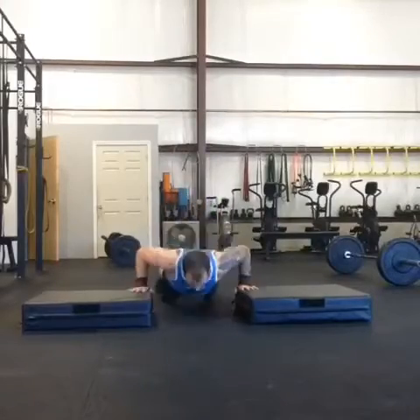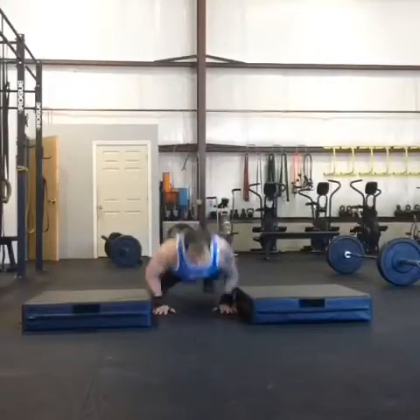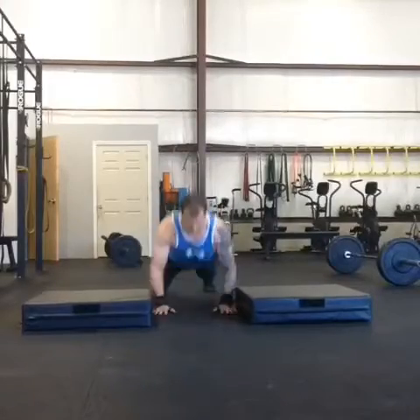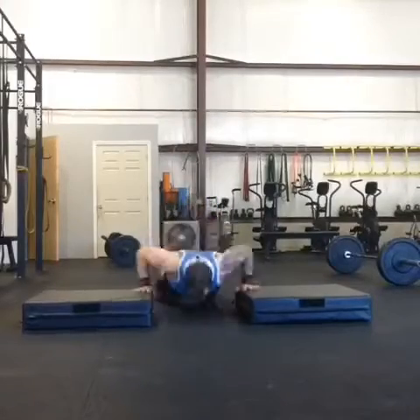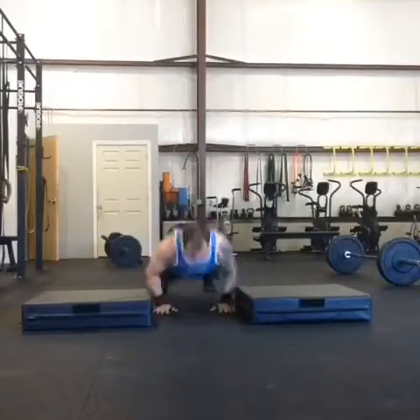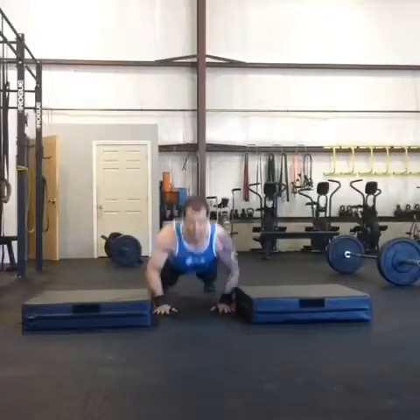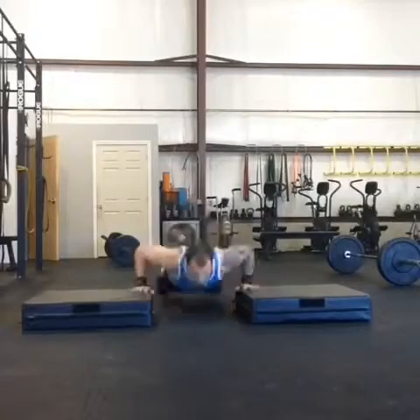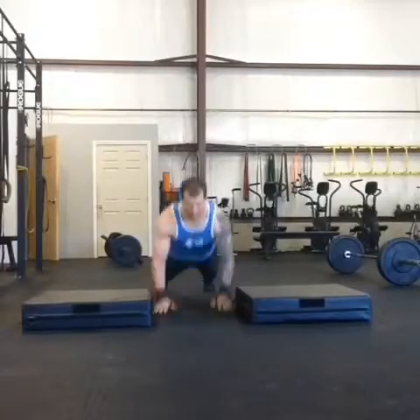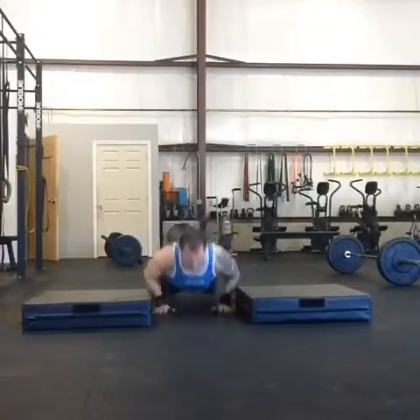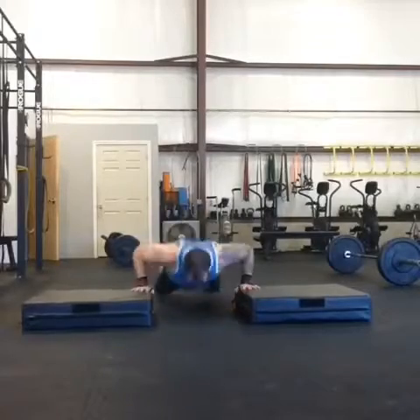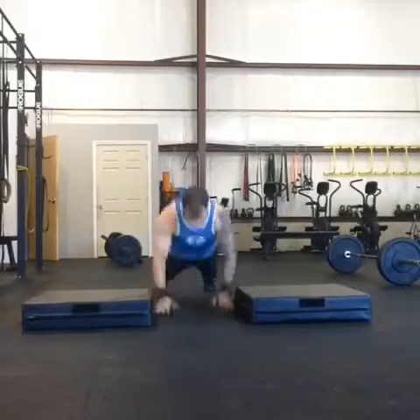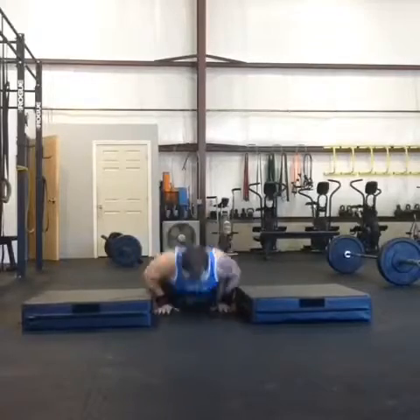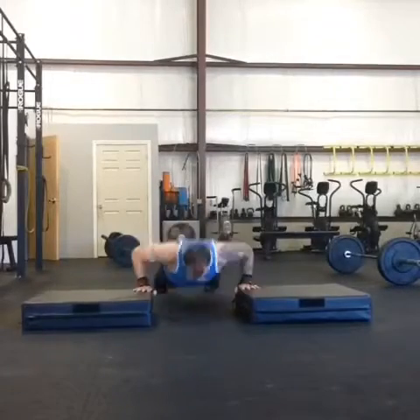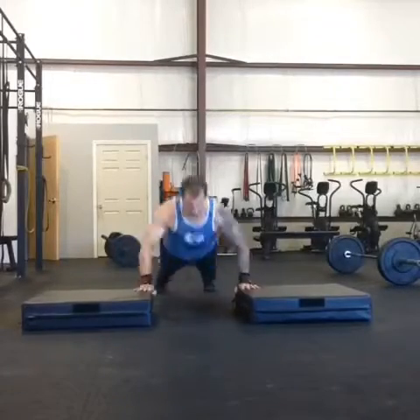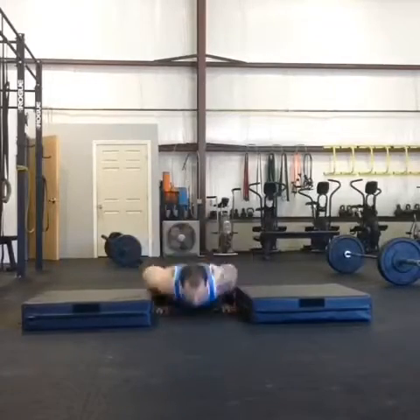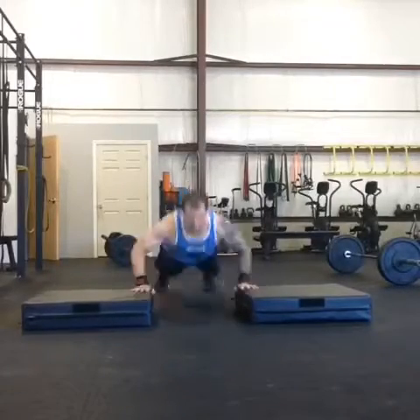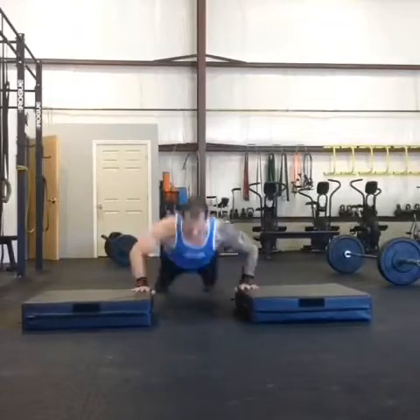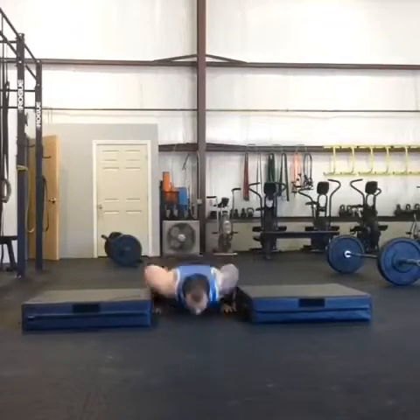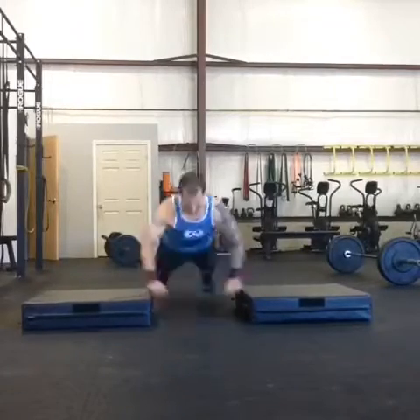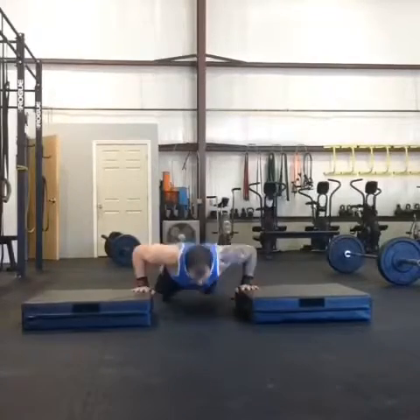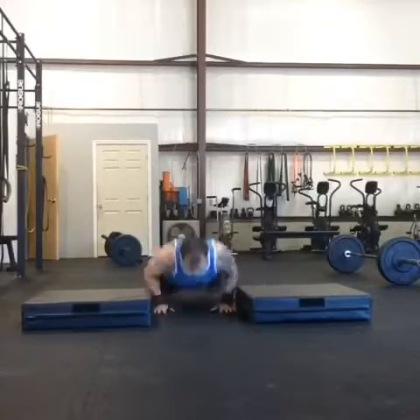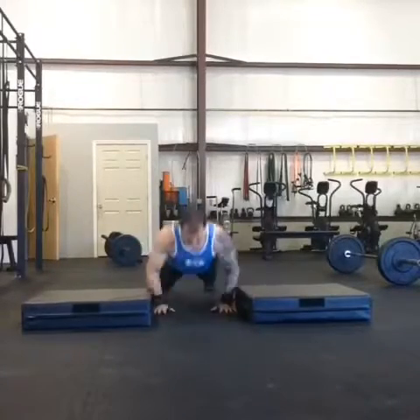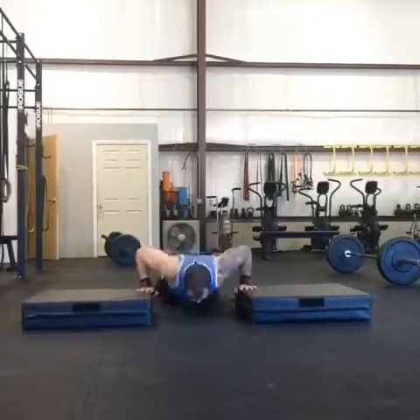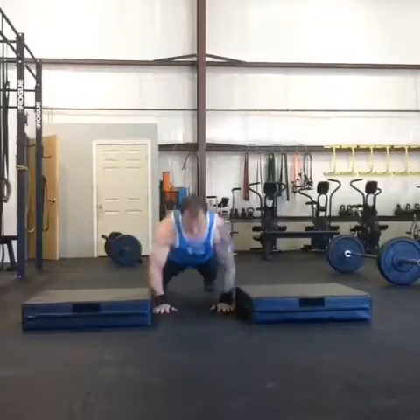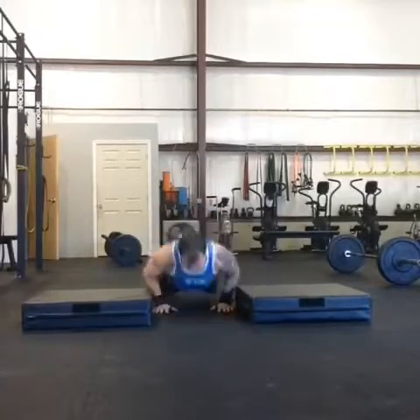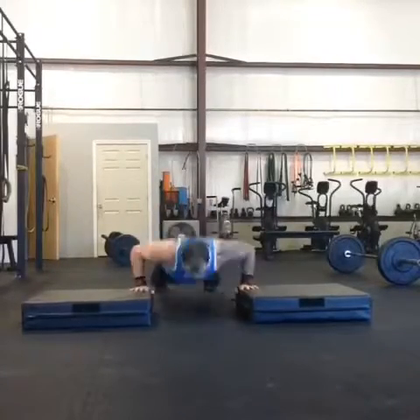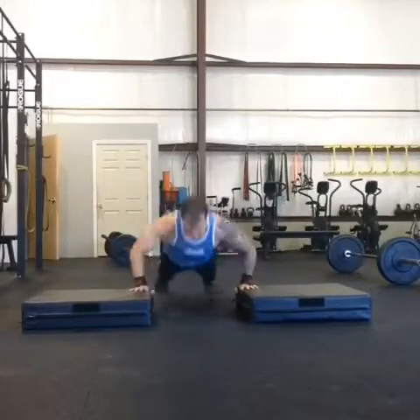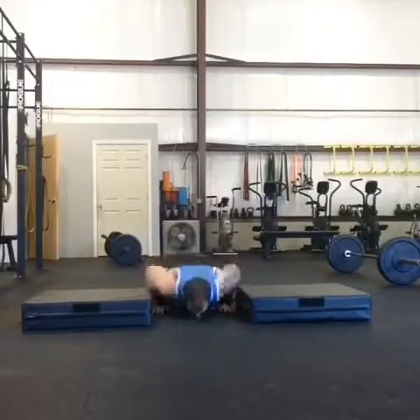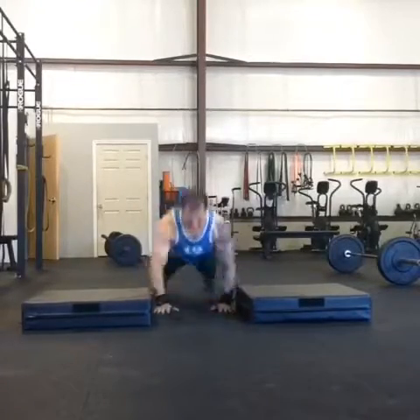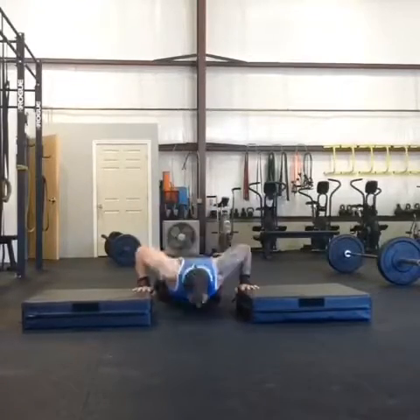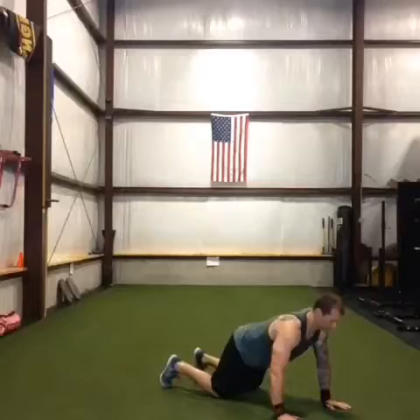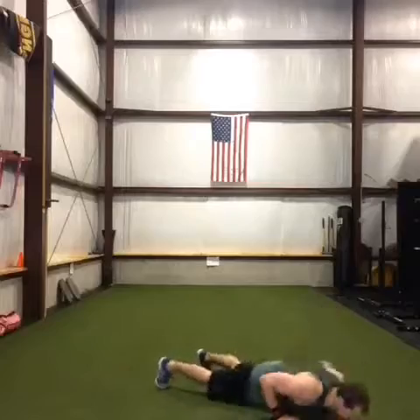A little plyometric variation here — hands up on a box, then down in the middle, back and forth.